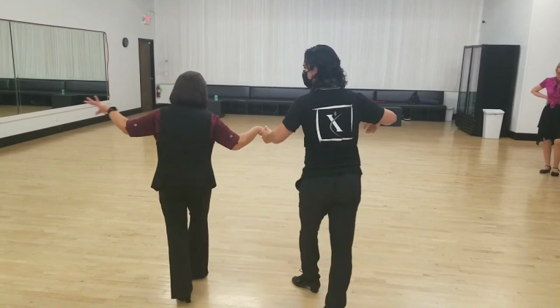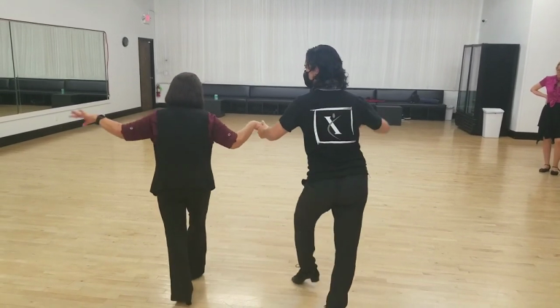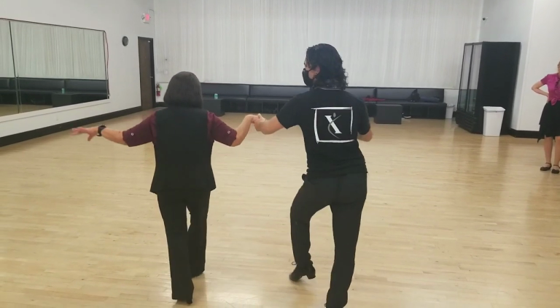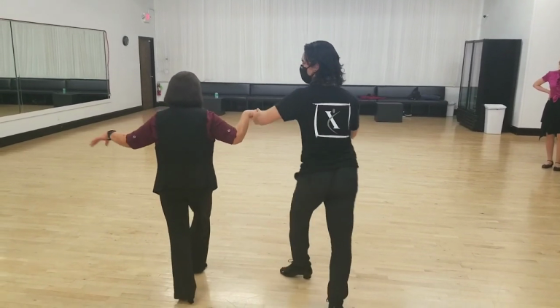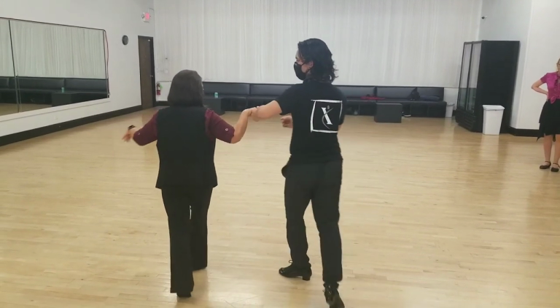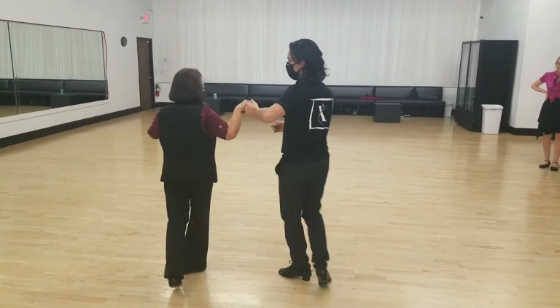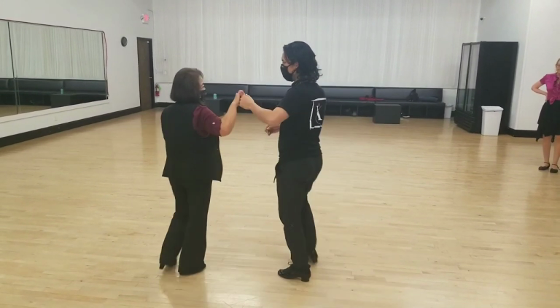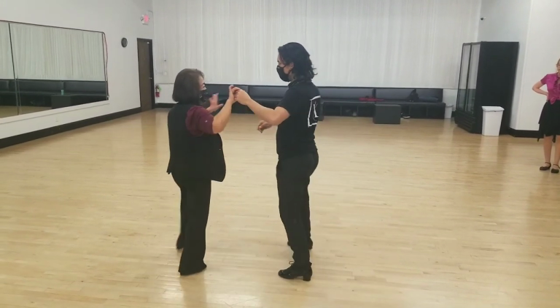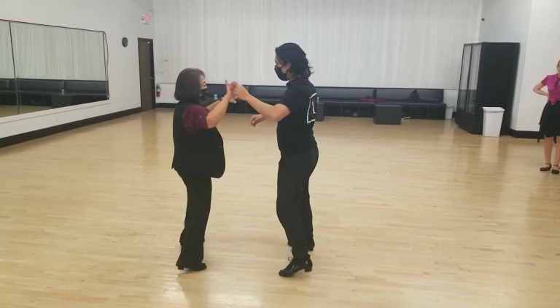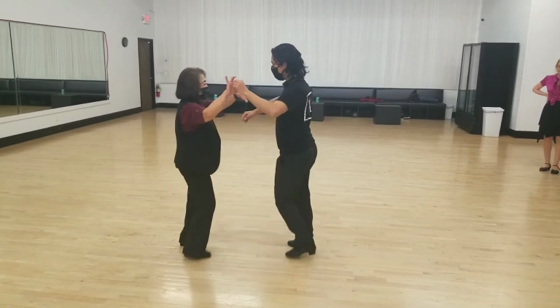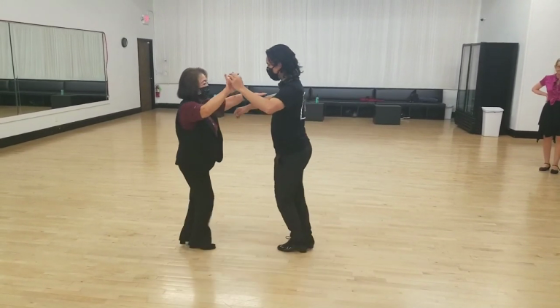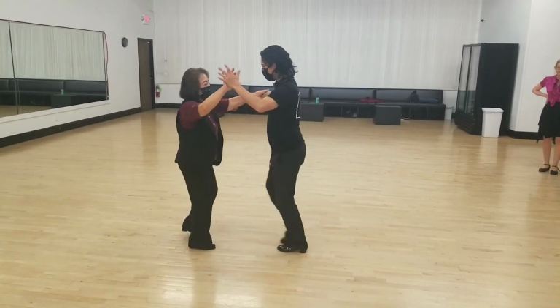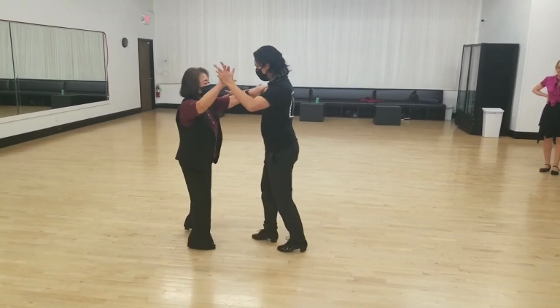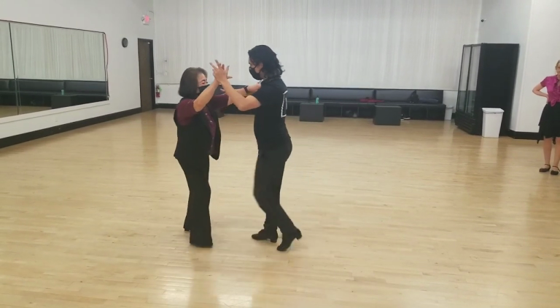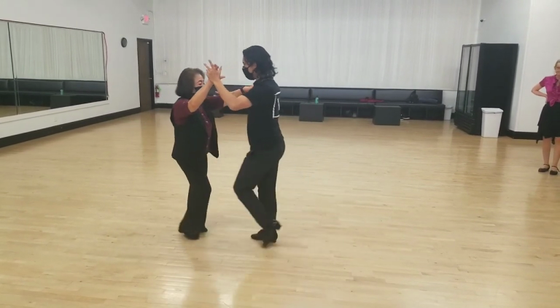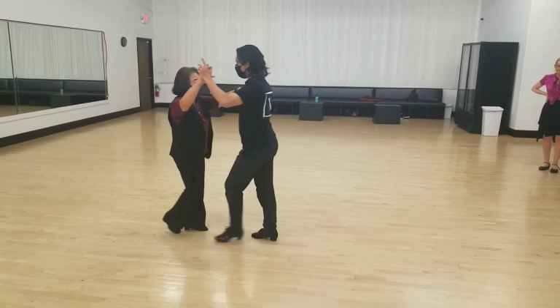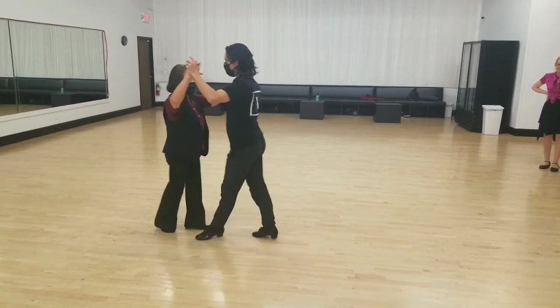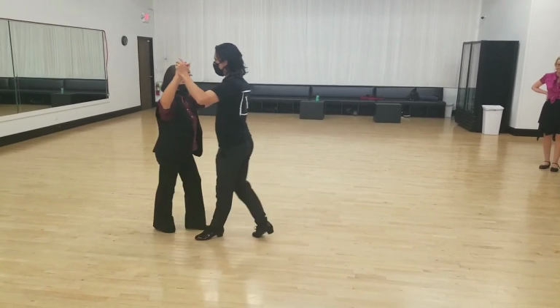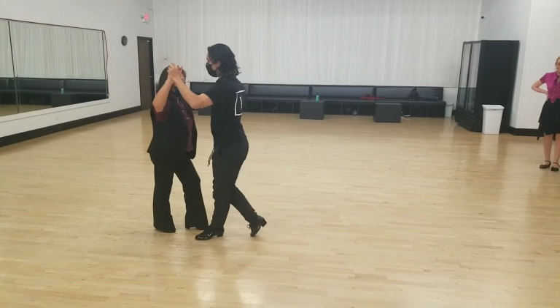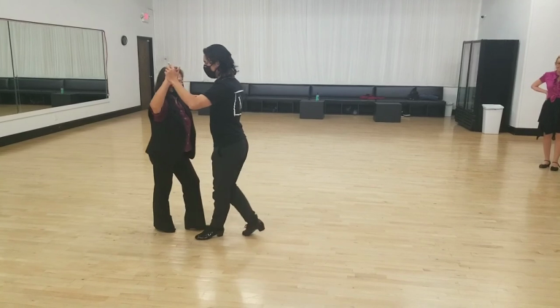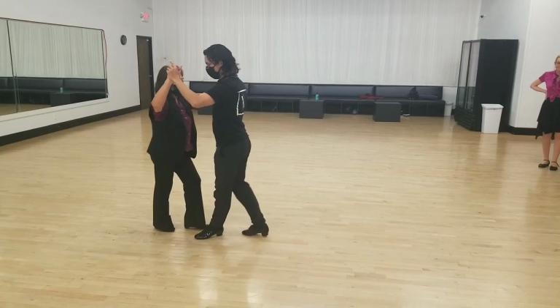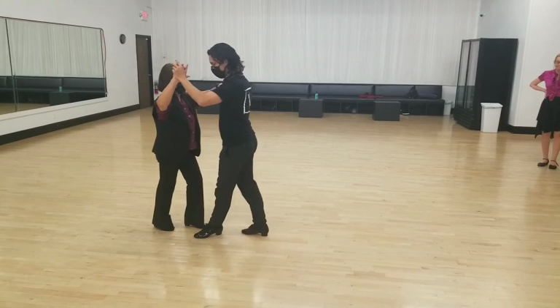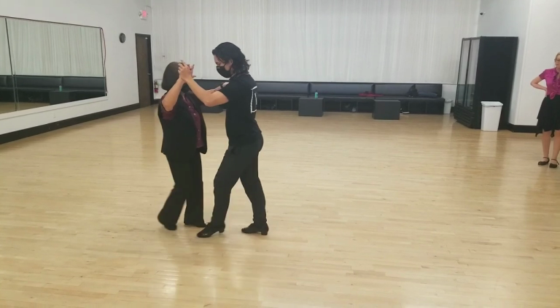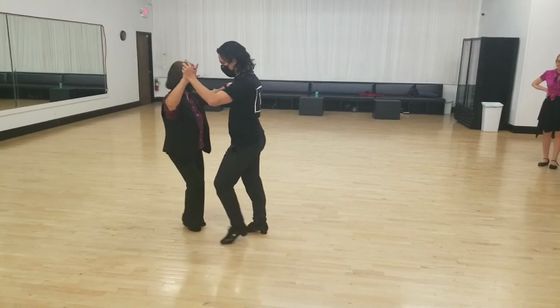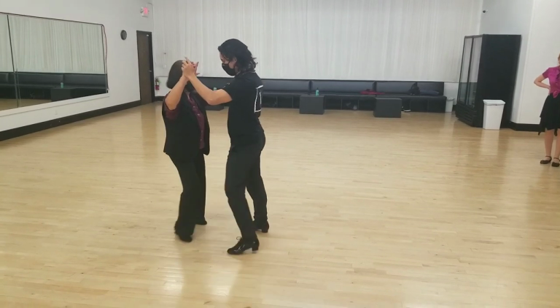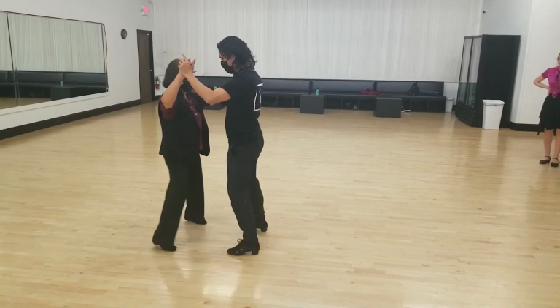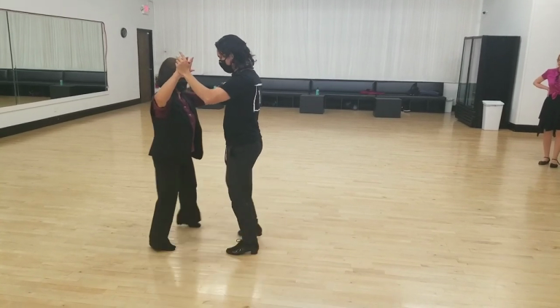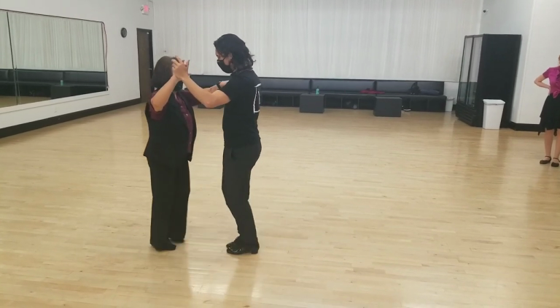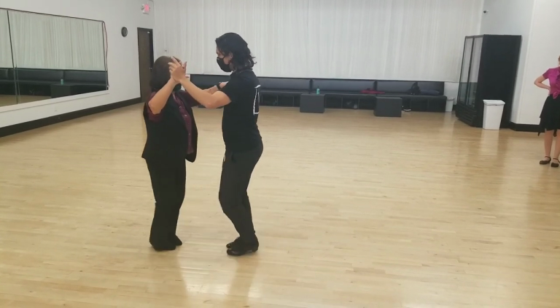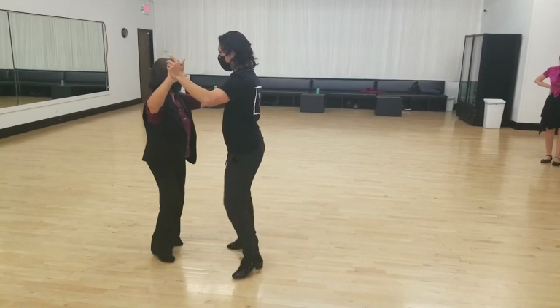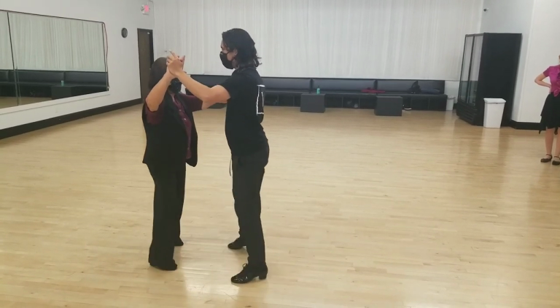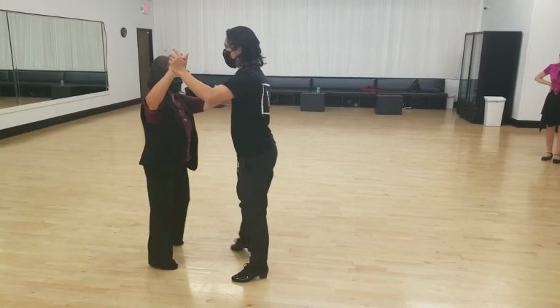Two, three, back. Basic, two, three, cha-cha-cha.